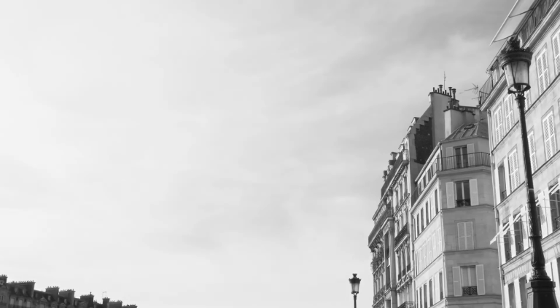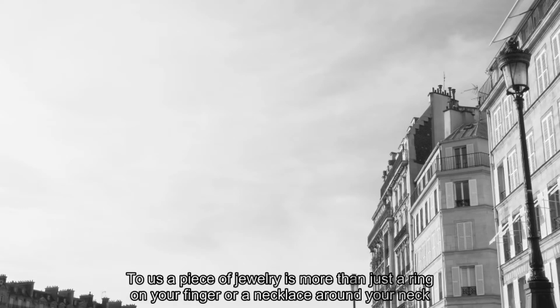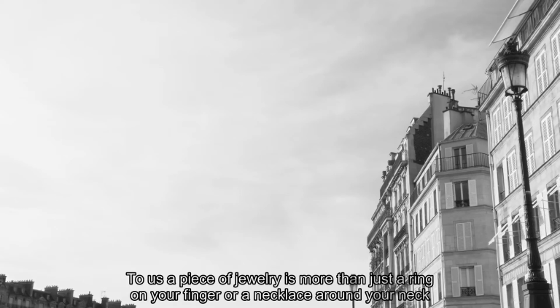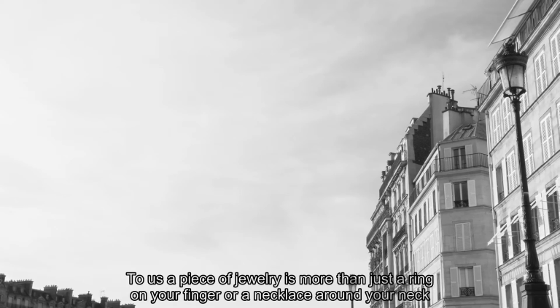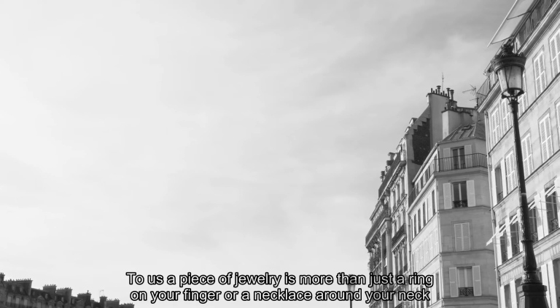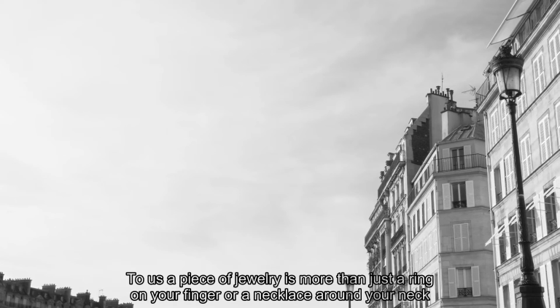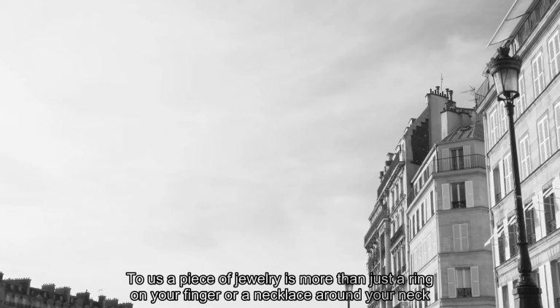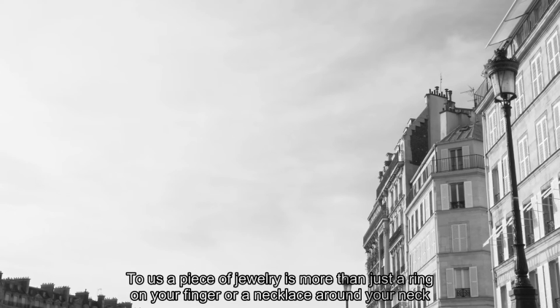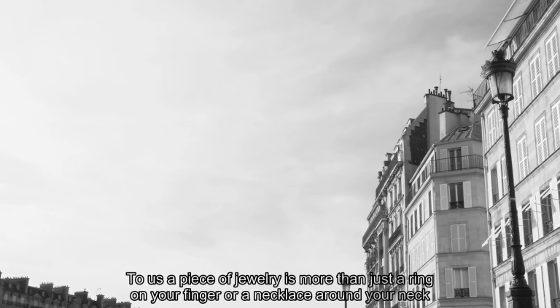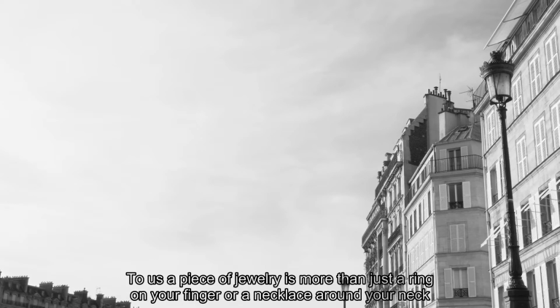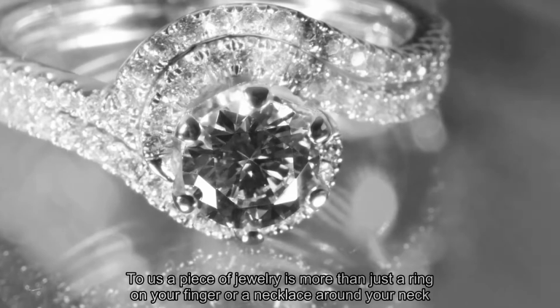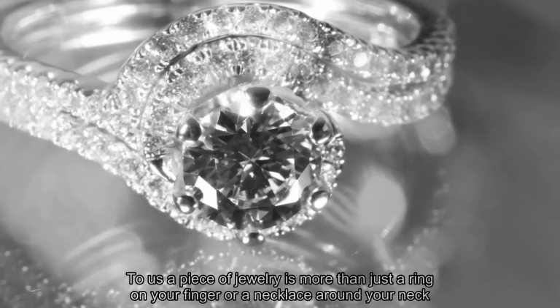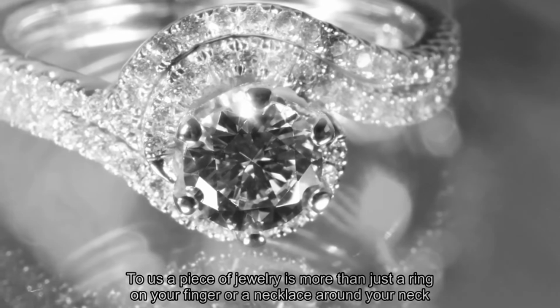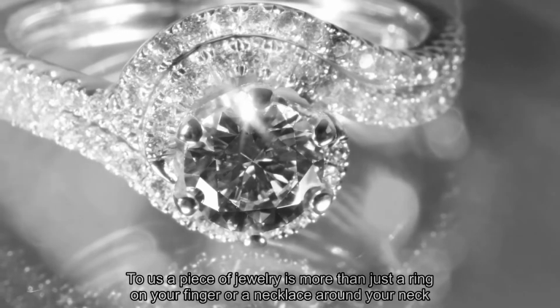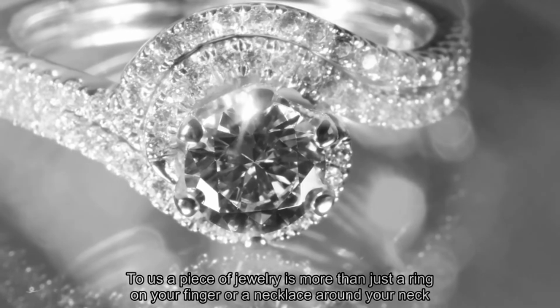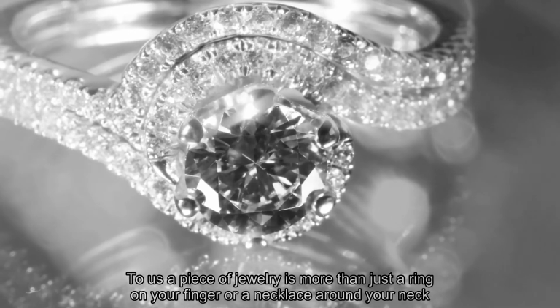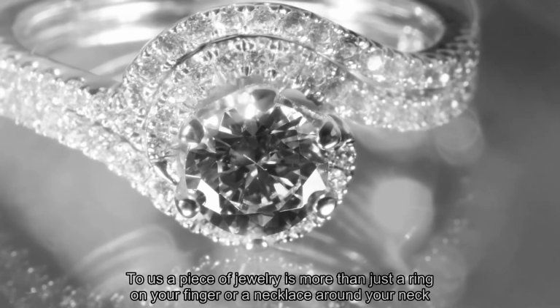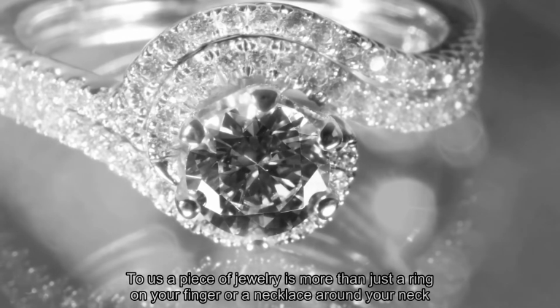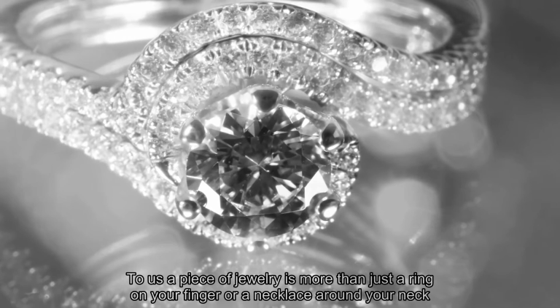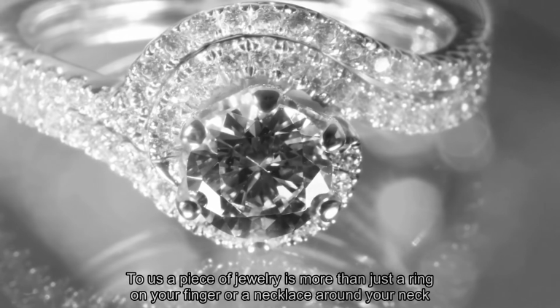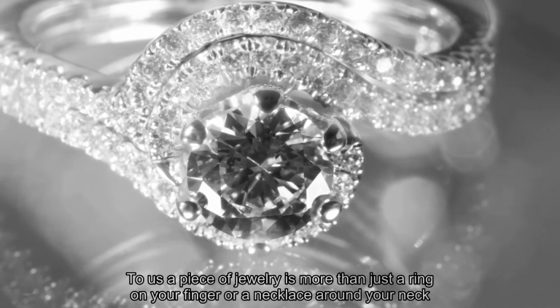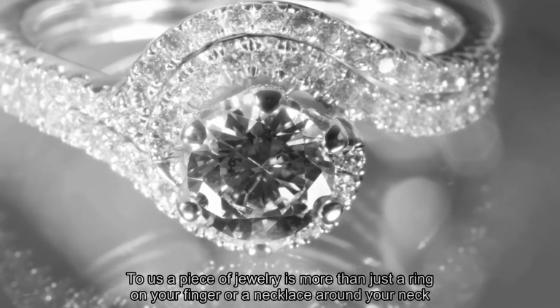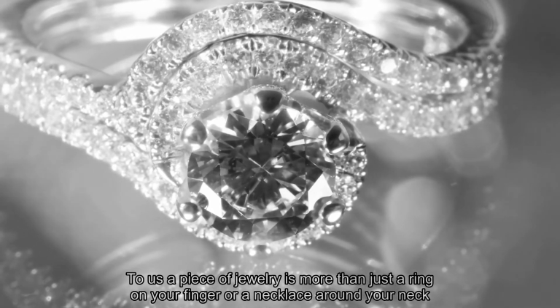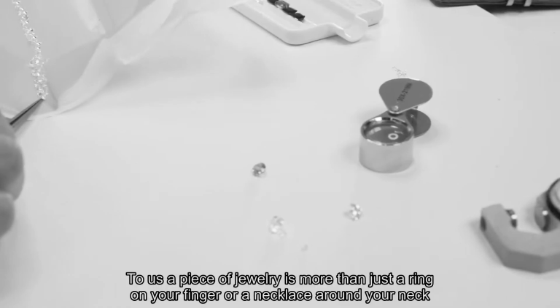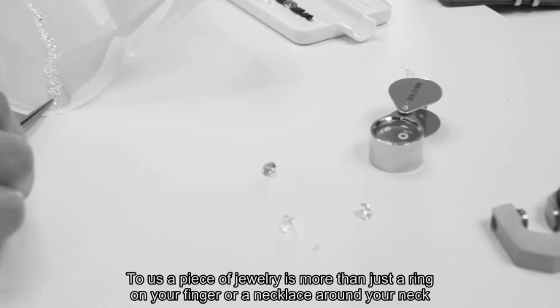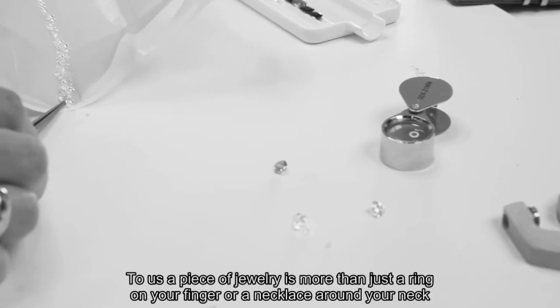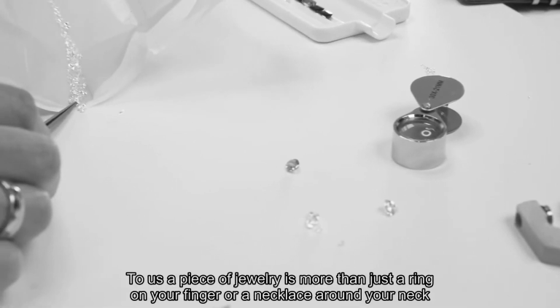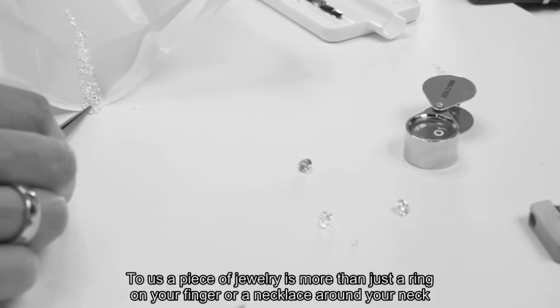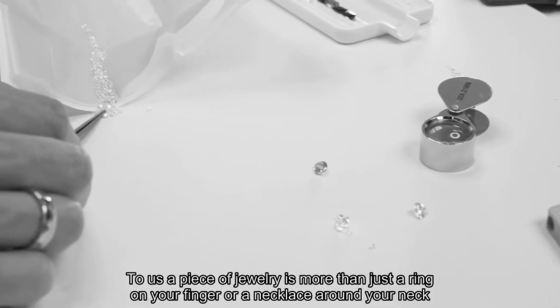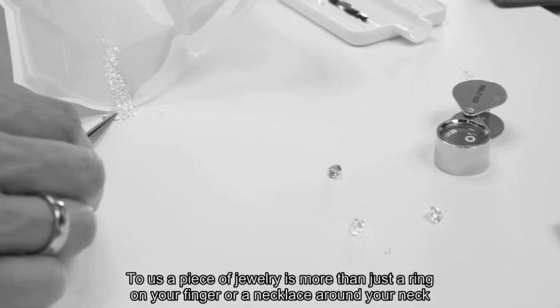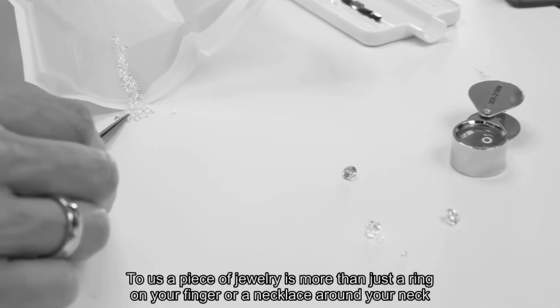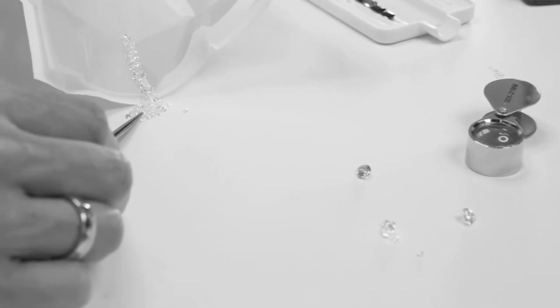To us, a piece of jewelry is more than just a ring on your finger or a necklace around your neck.